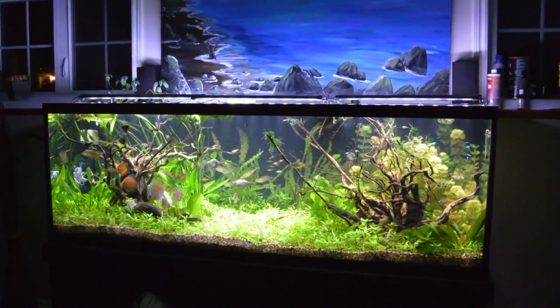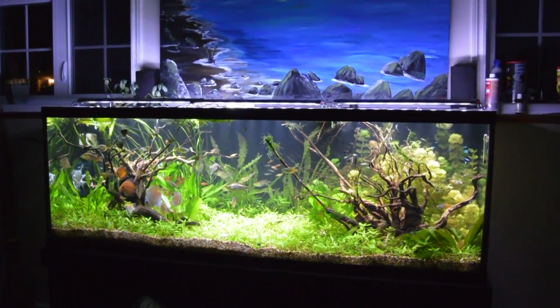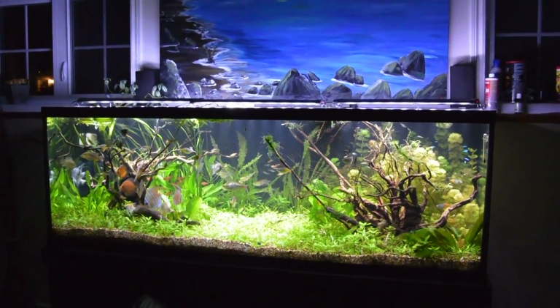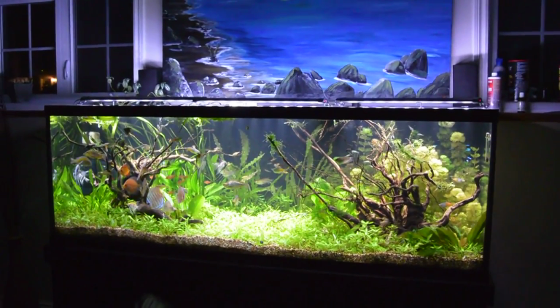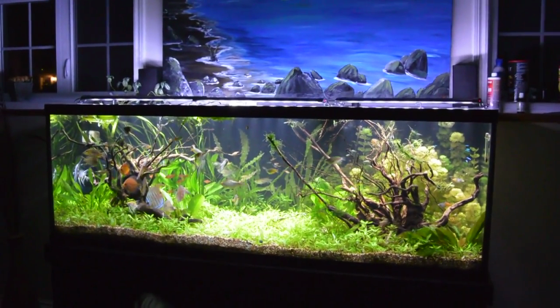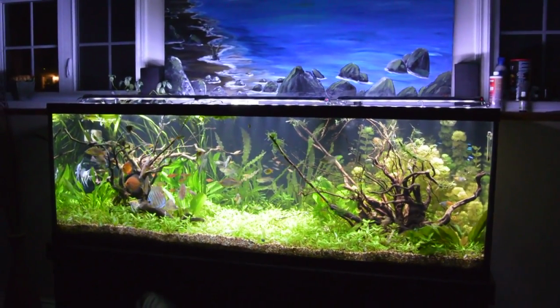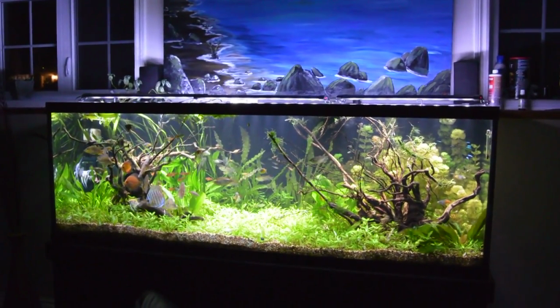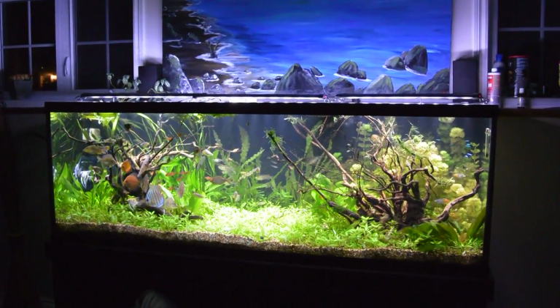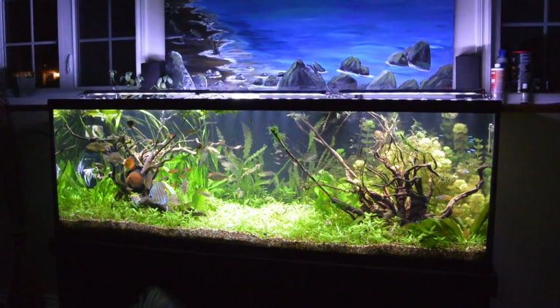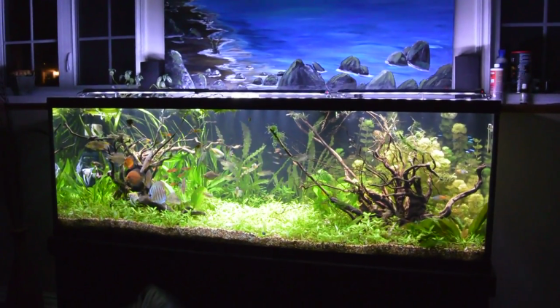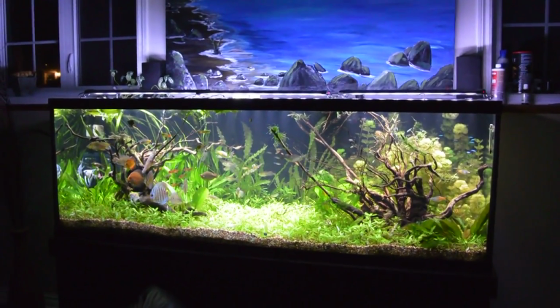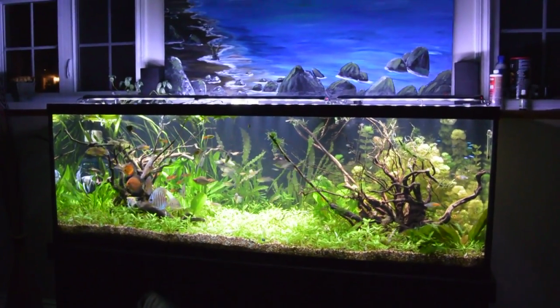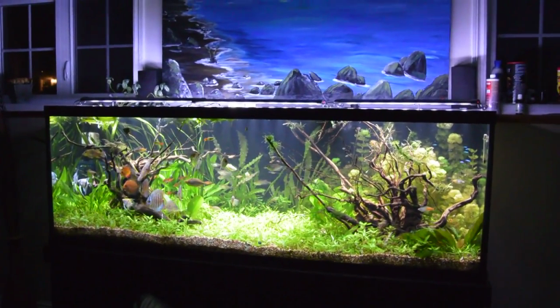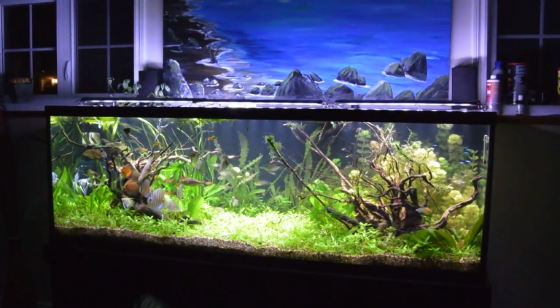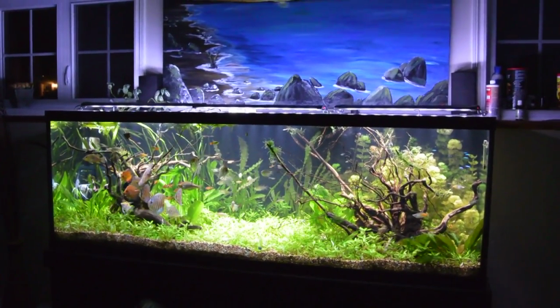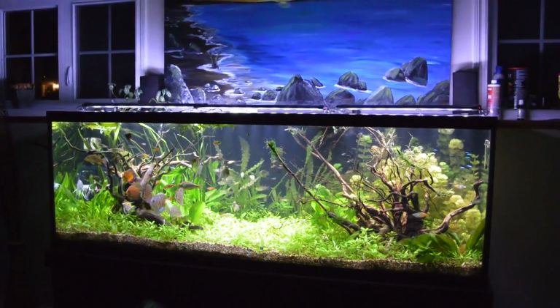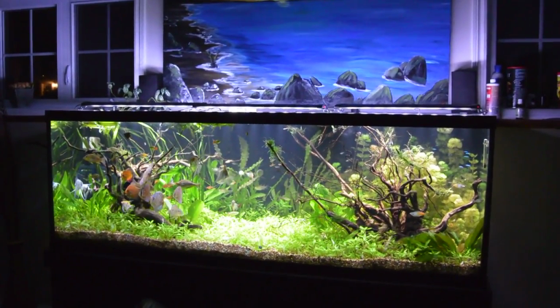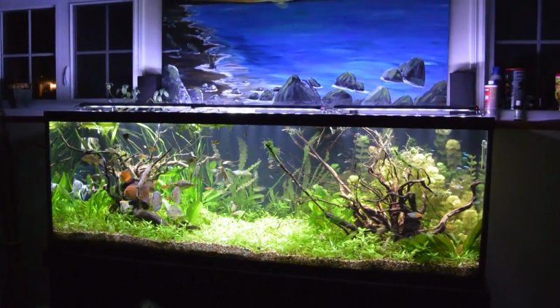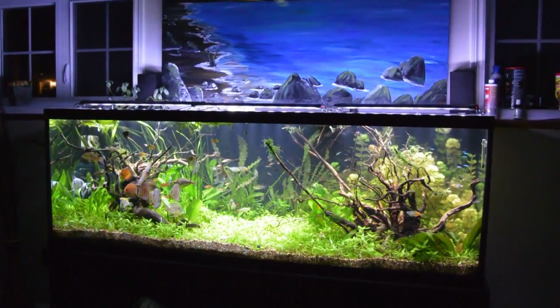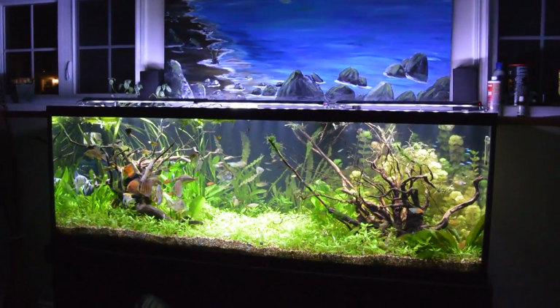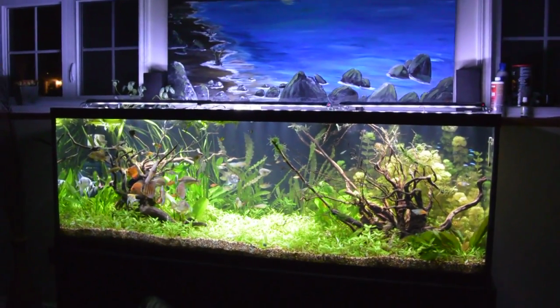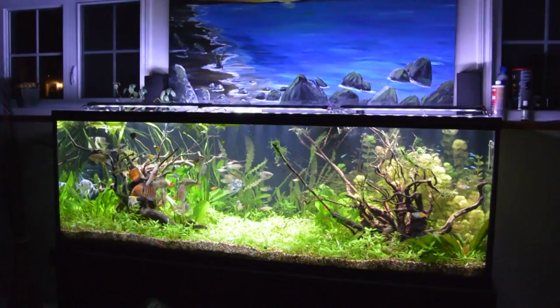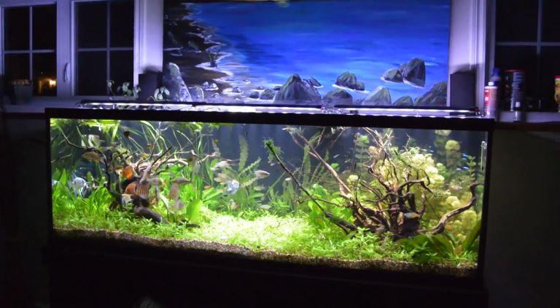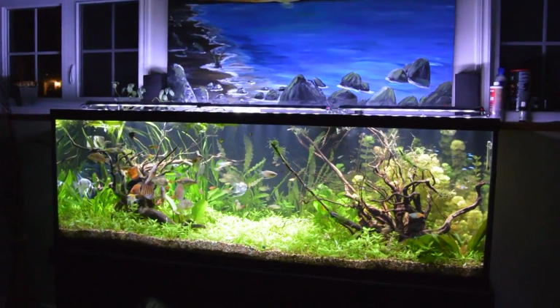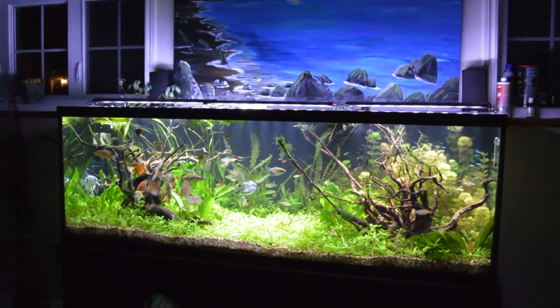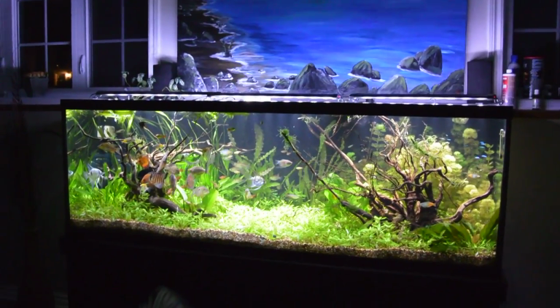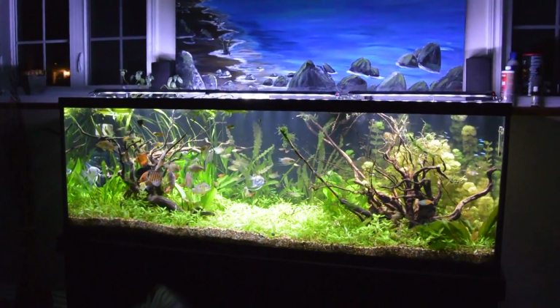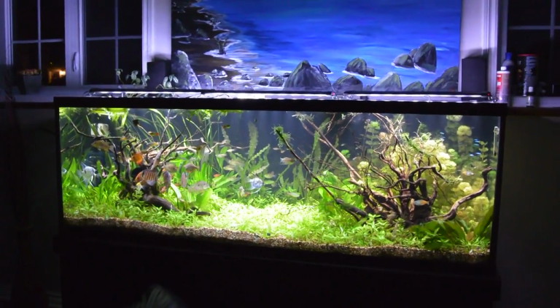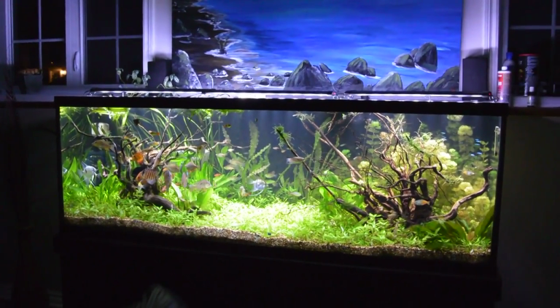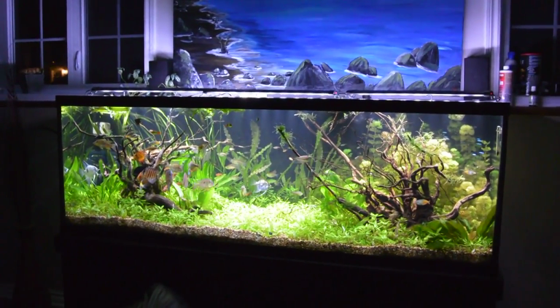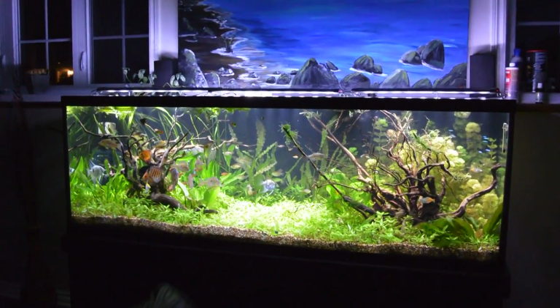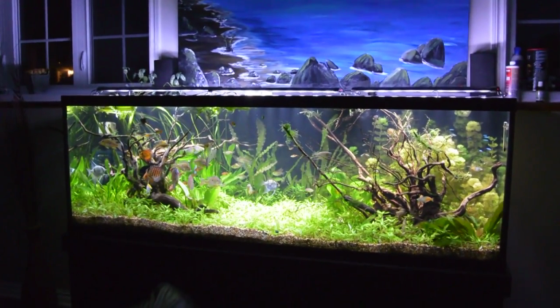Hi everyone! So today I'm going to talk about how to breed freshwater angelfish.